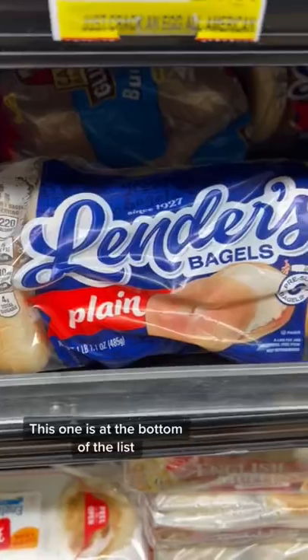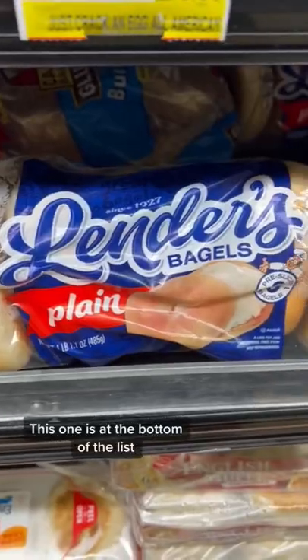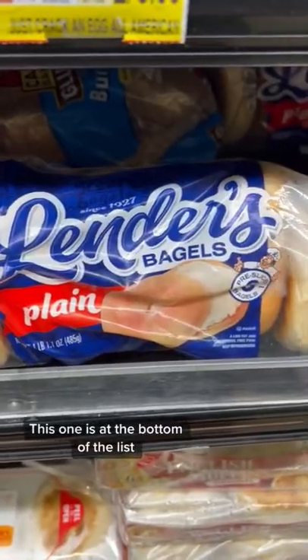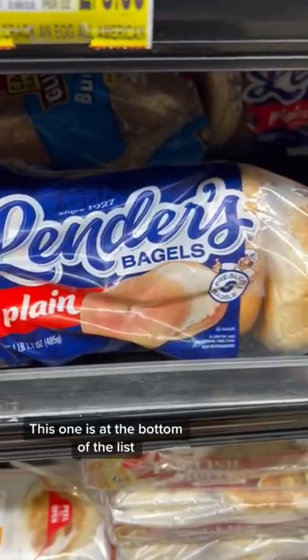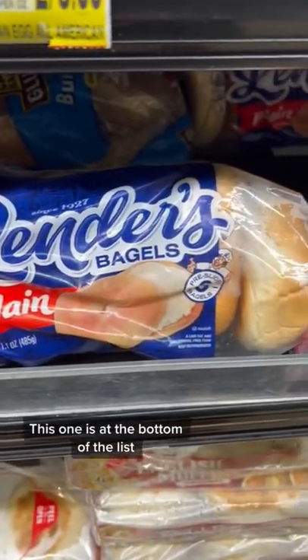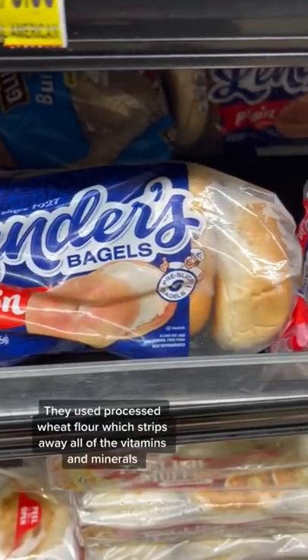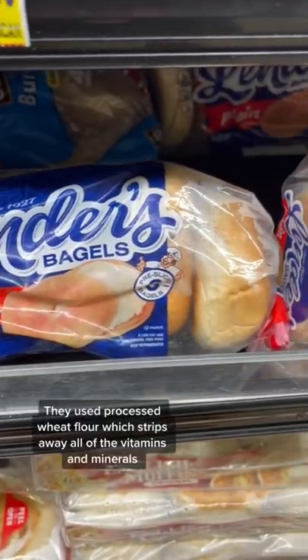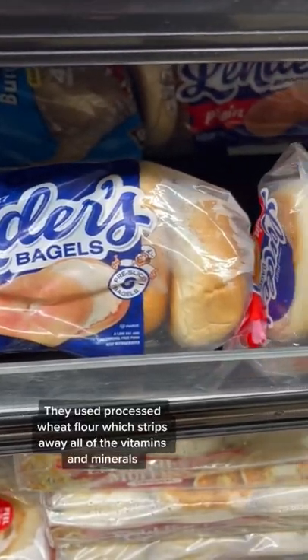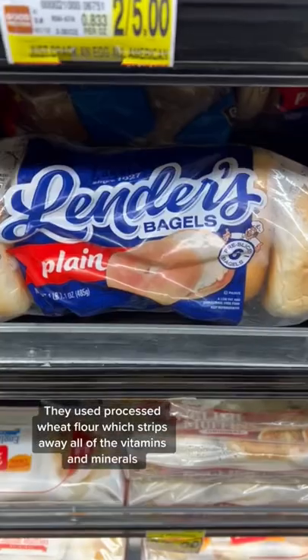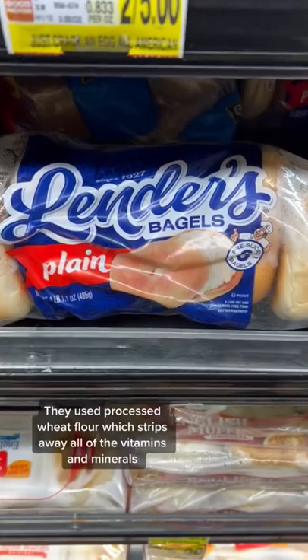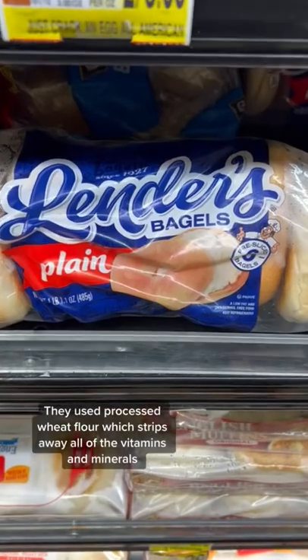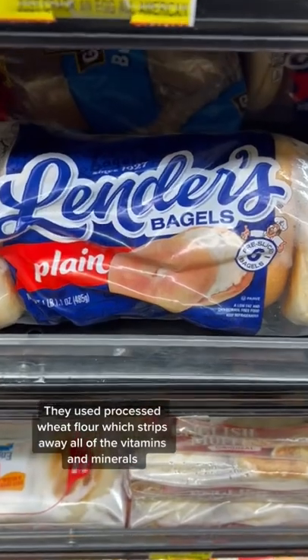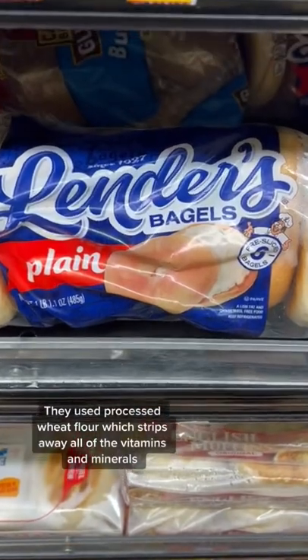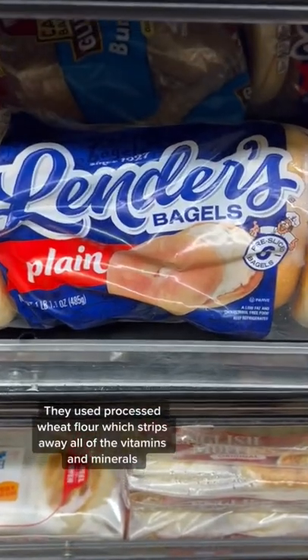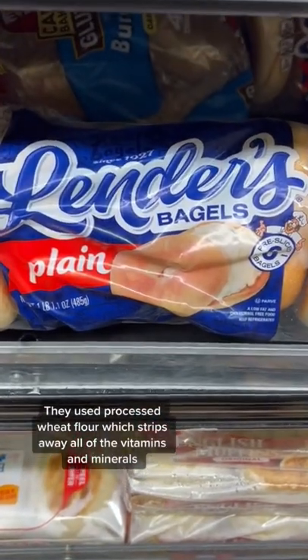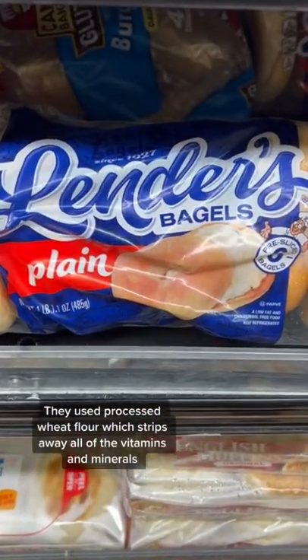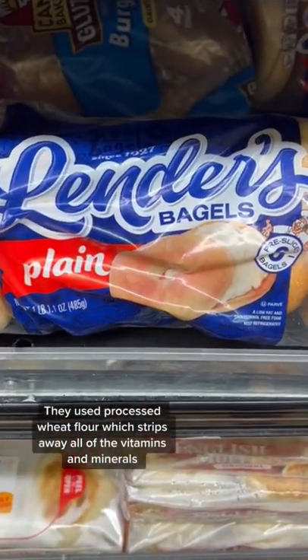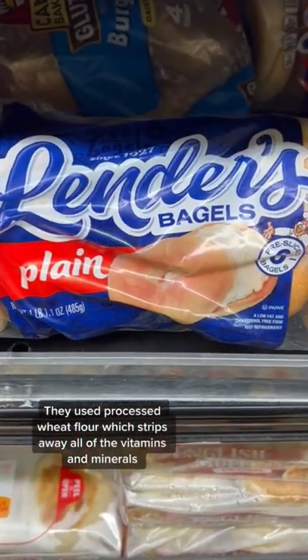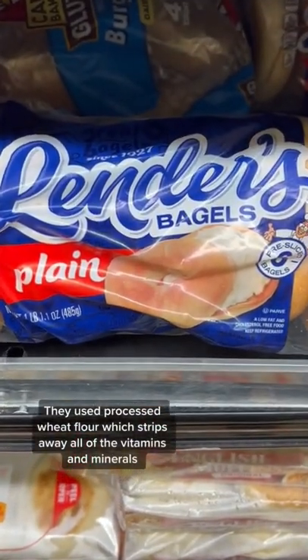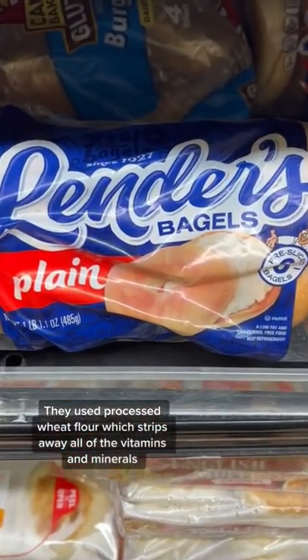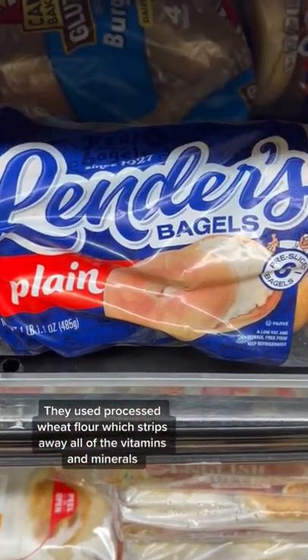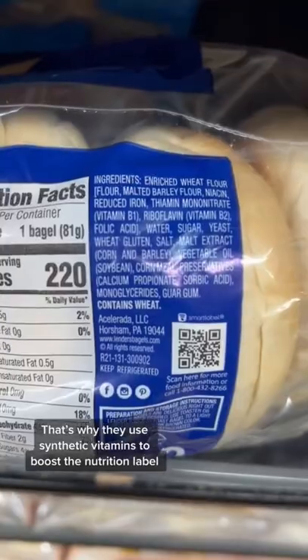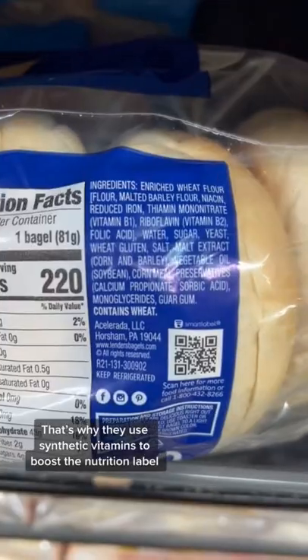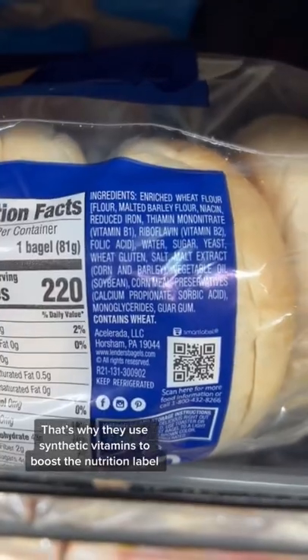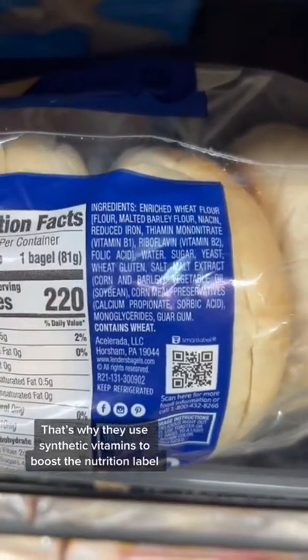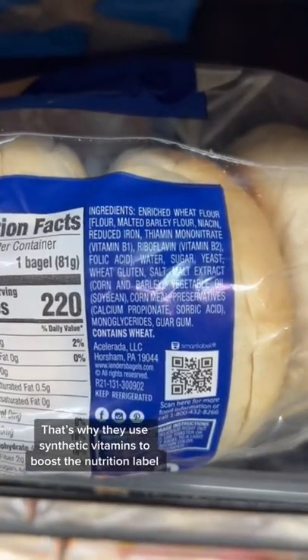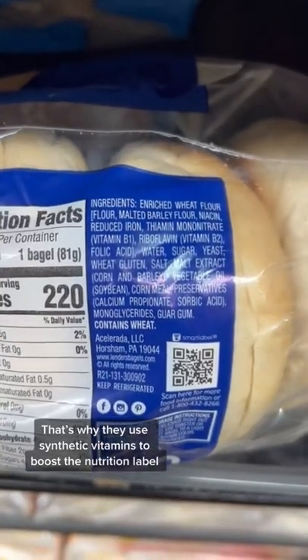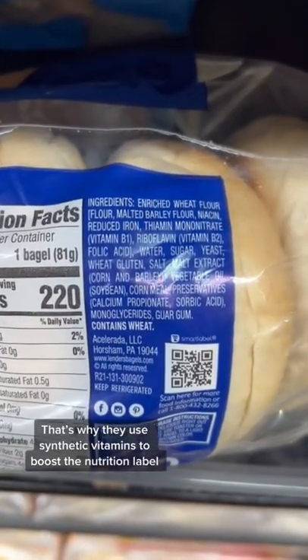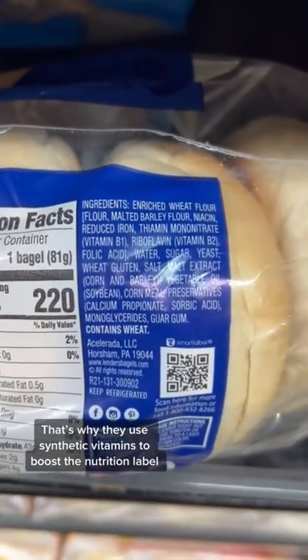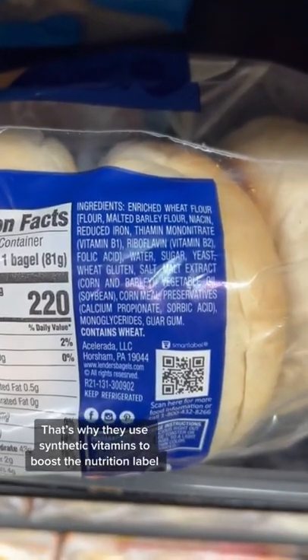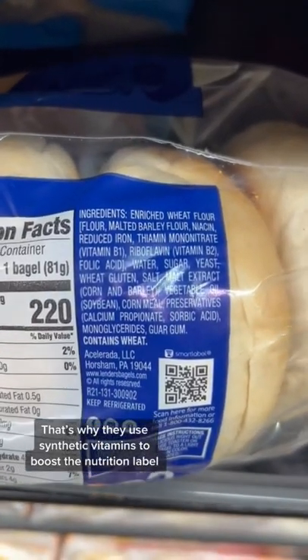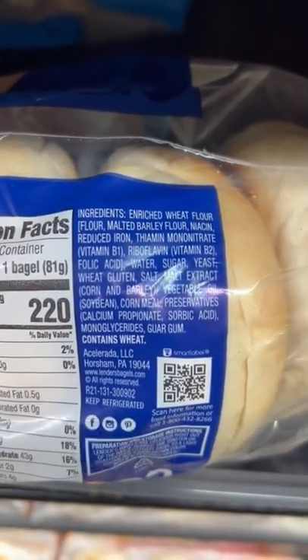This one is at the bottom of the list. They use processed wheat flour, which strips away all of the vitamins and minerals. That's why they use synthetic vitamins to boost the nutrition label.